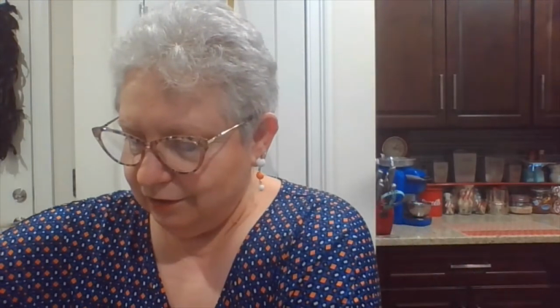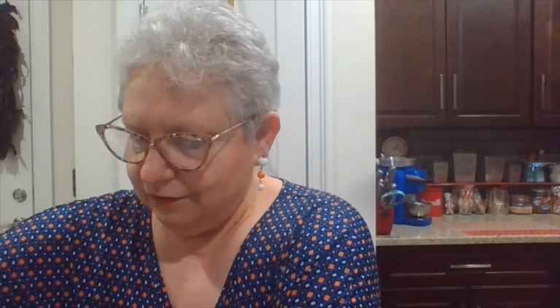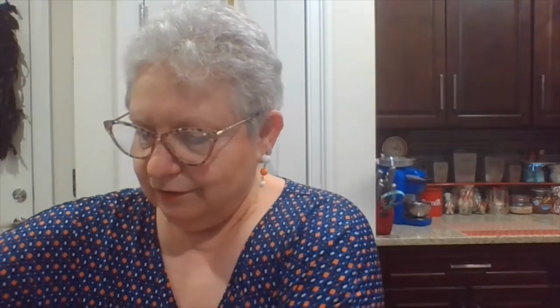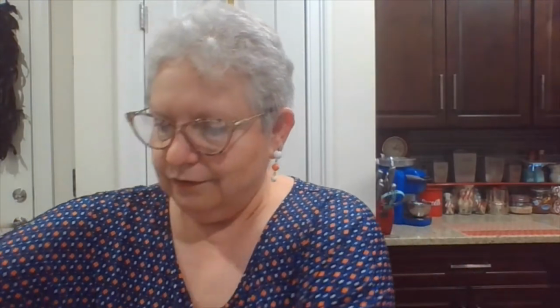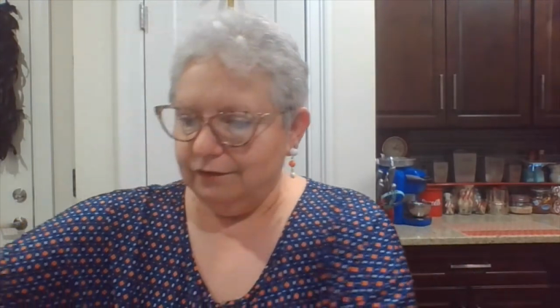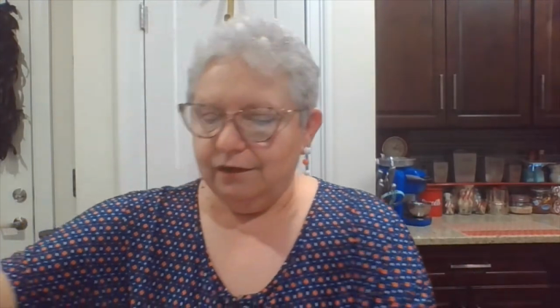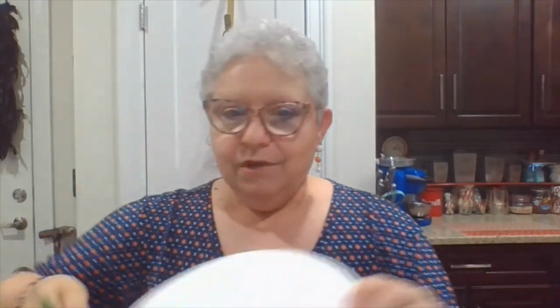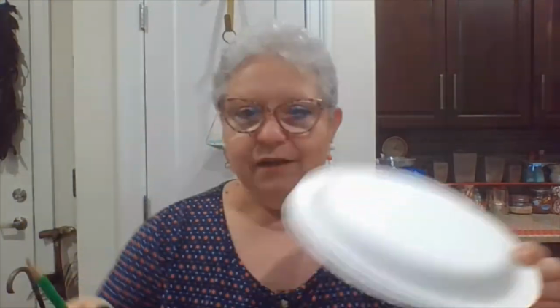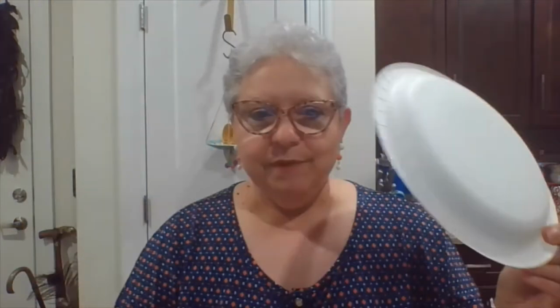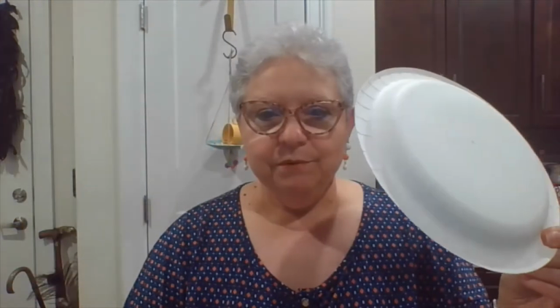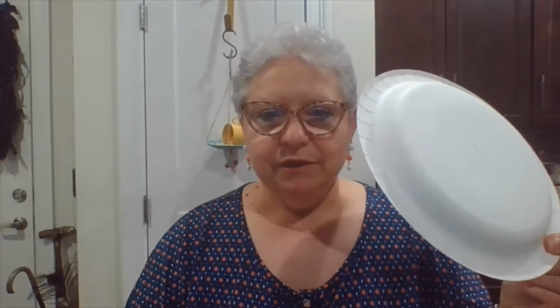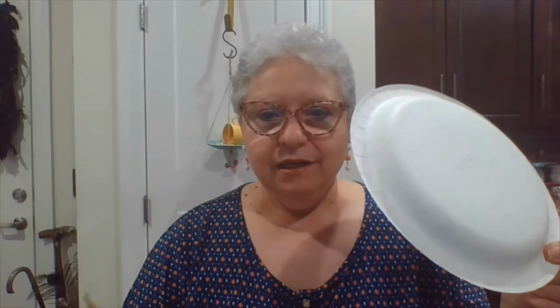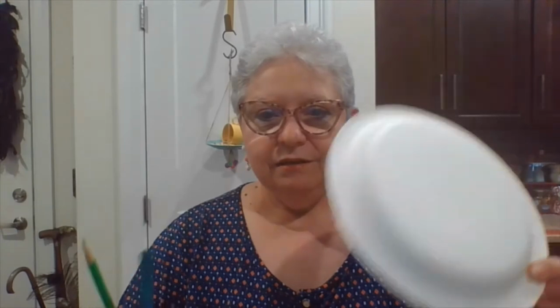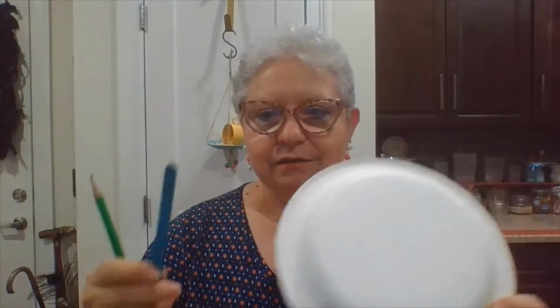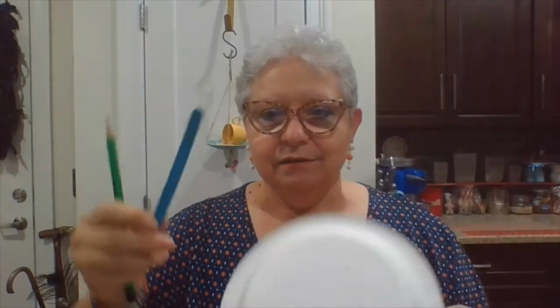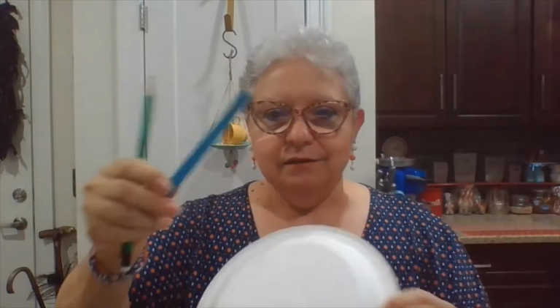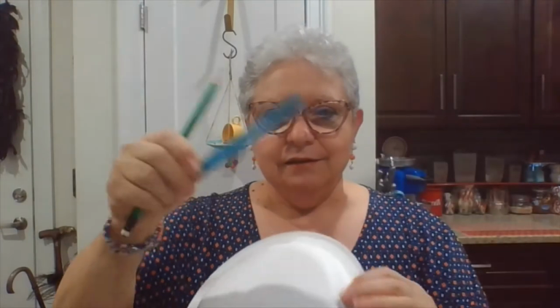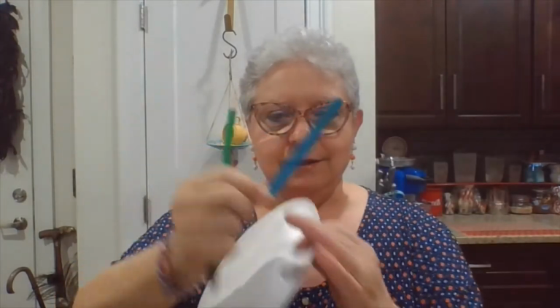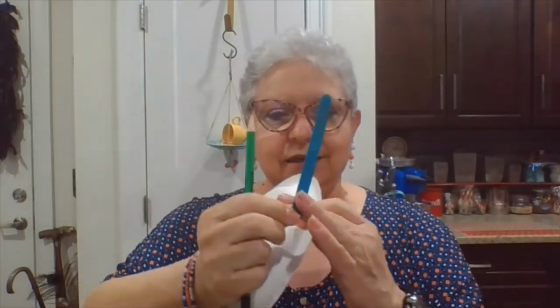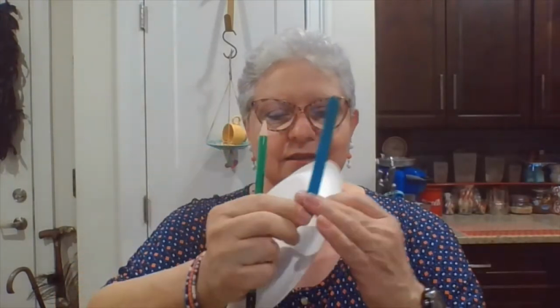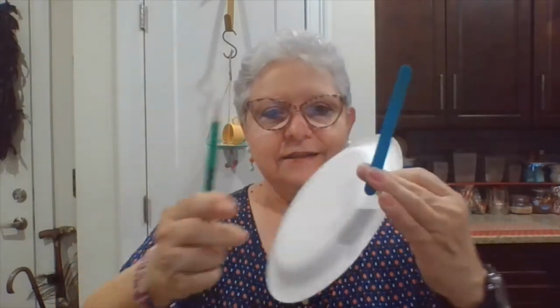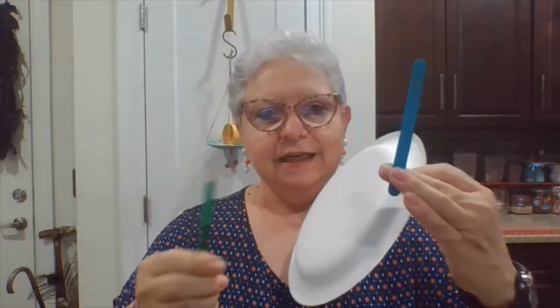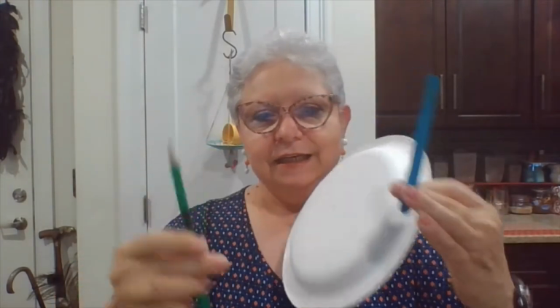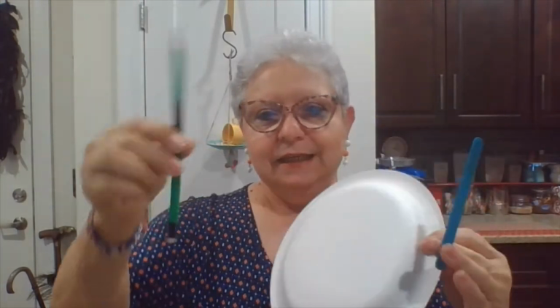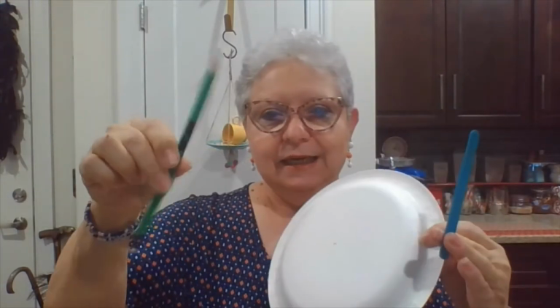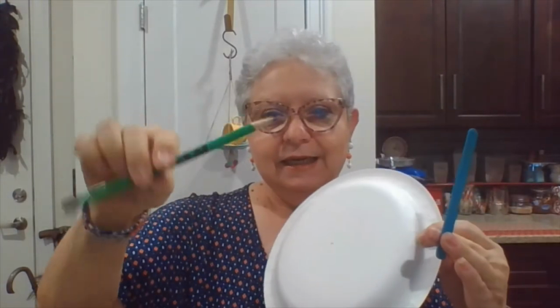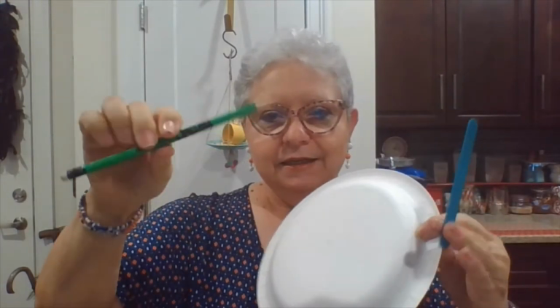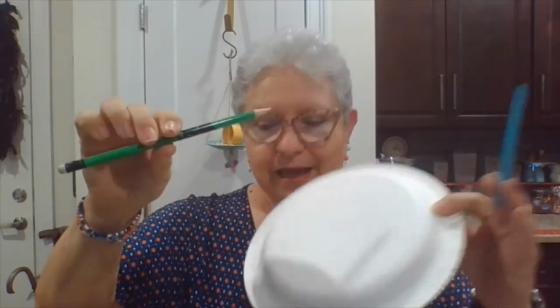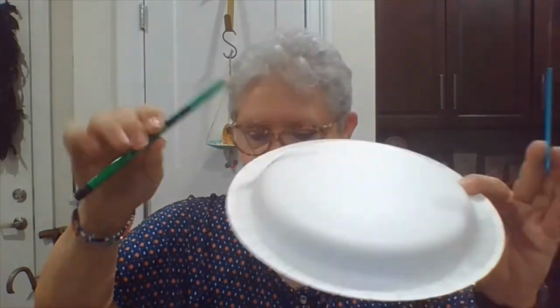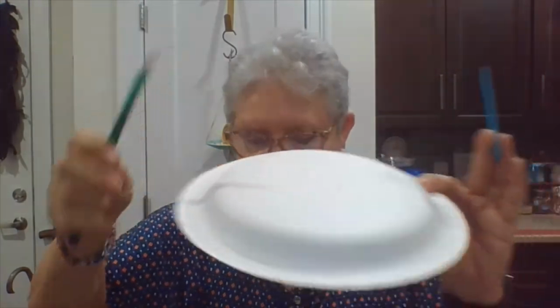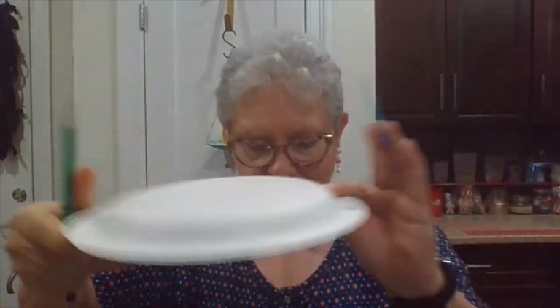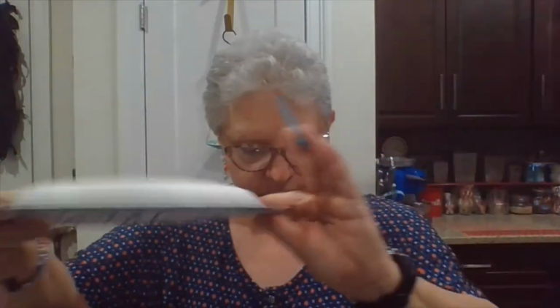And I have a paper plate, a stick, and a pencil.